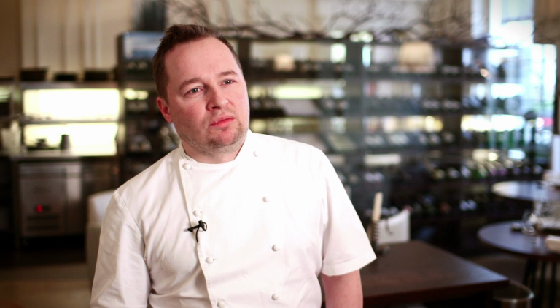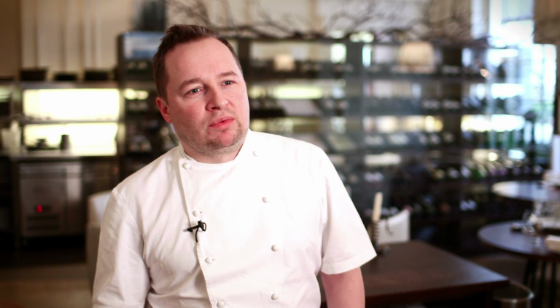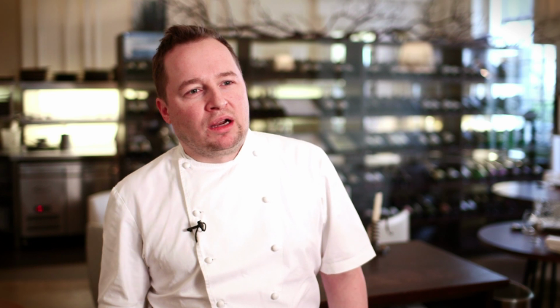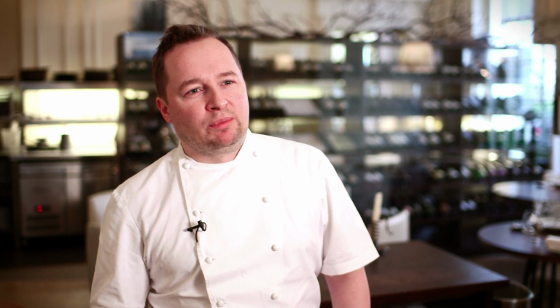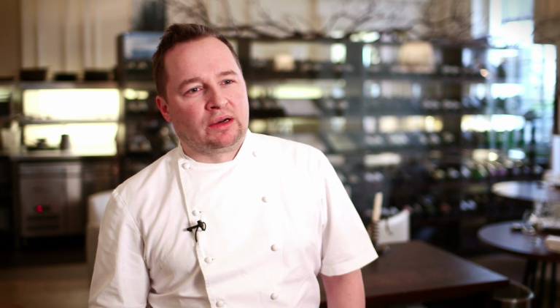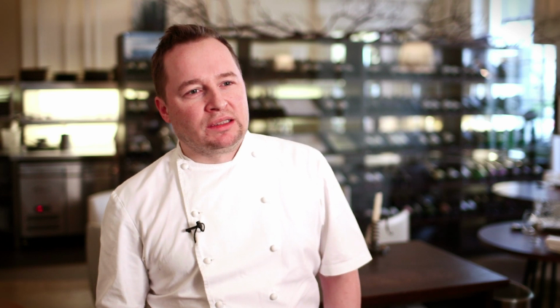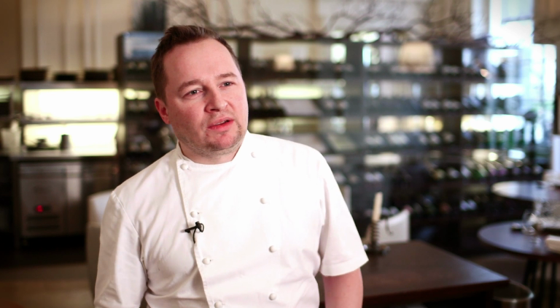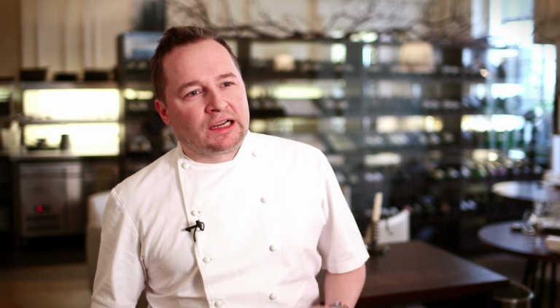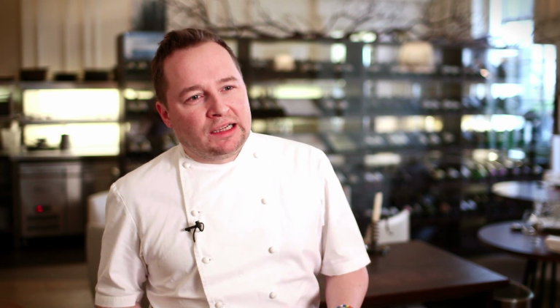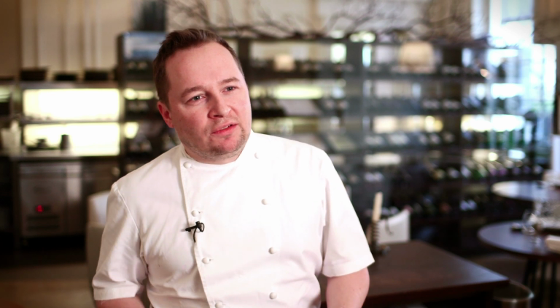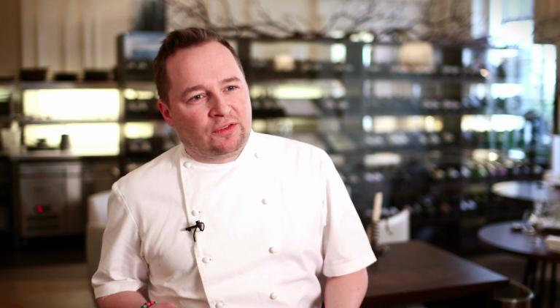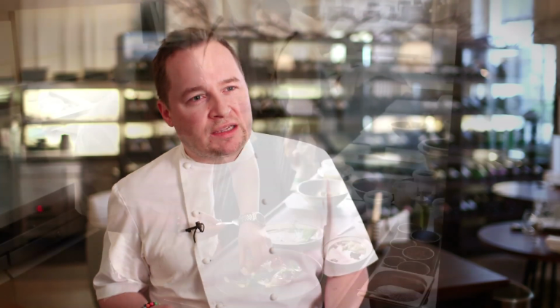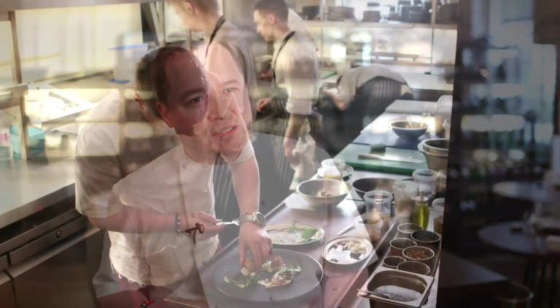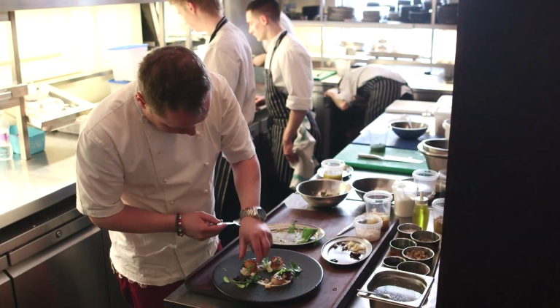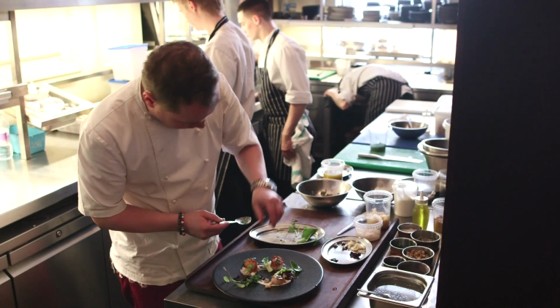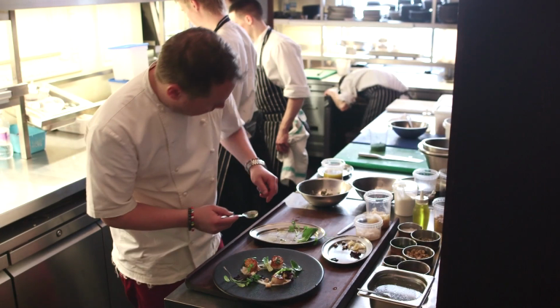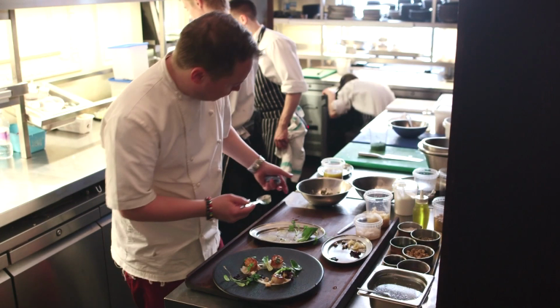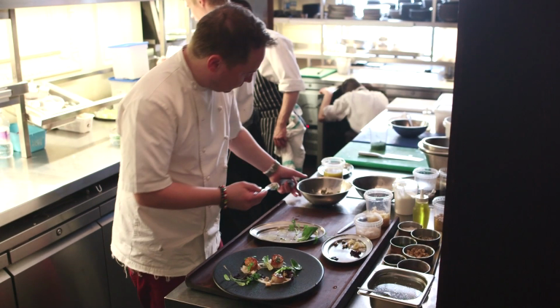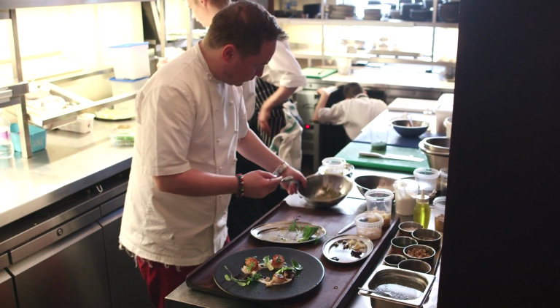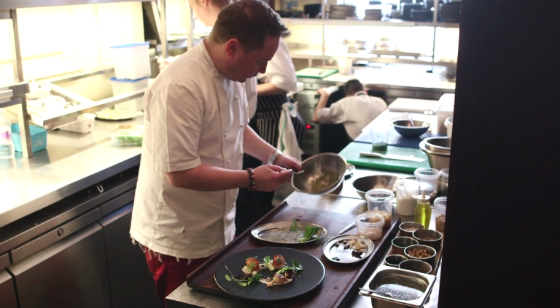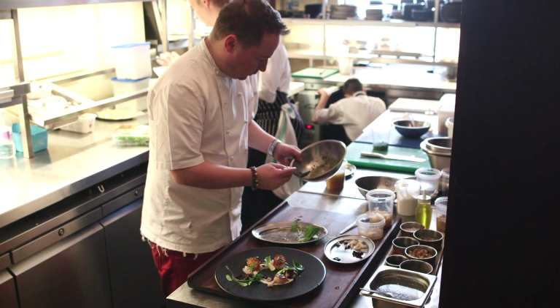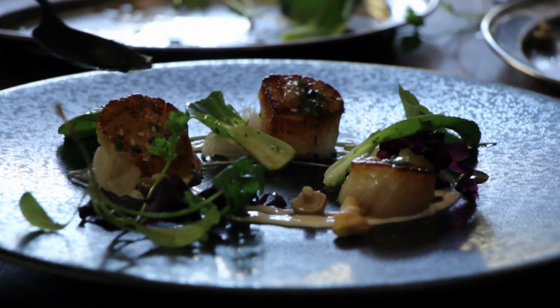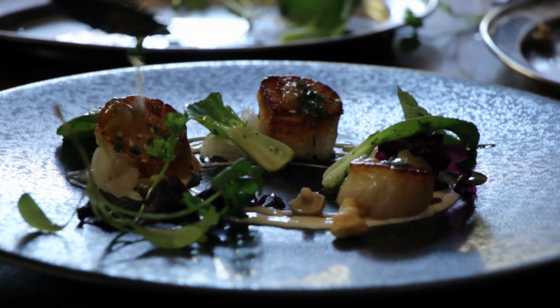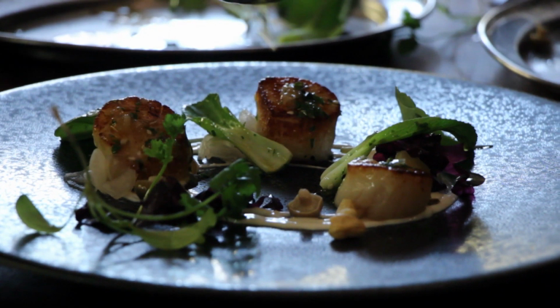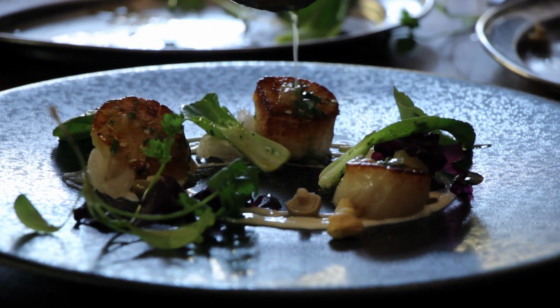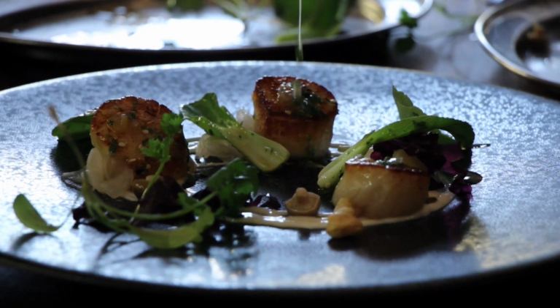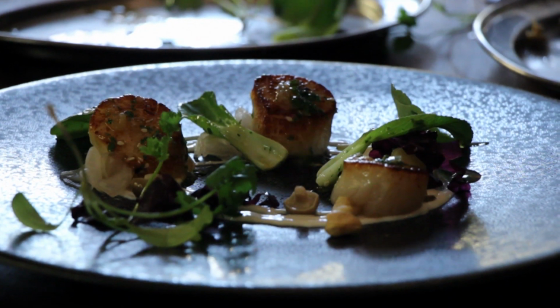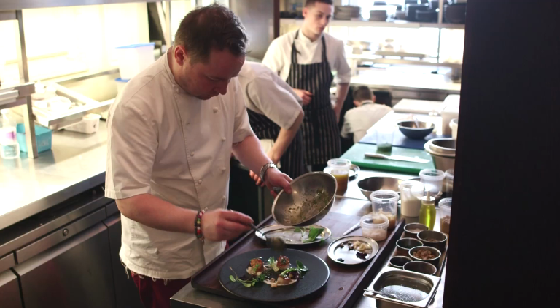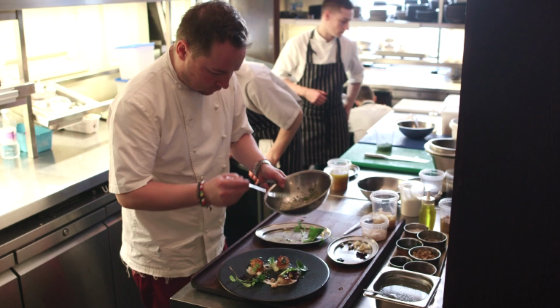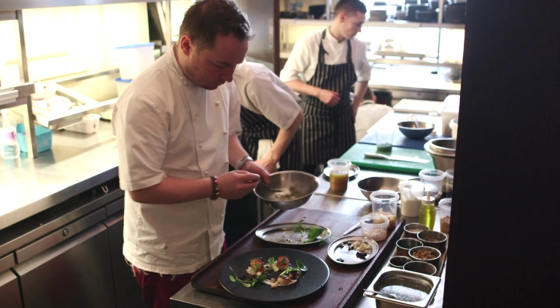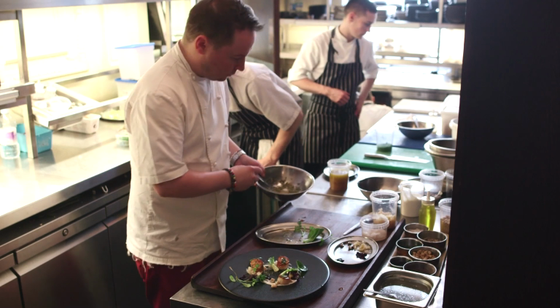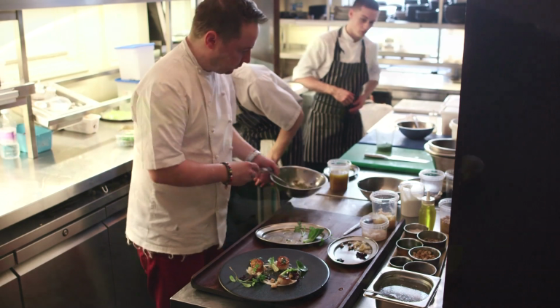What I love about it: it's very clean, fresh — you get this acidity with lightness with the scallops.